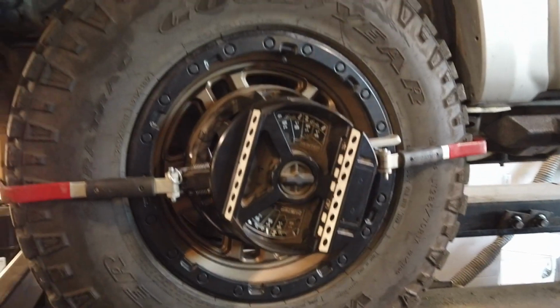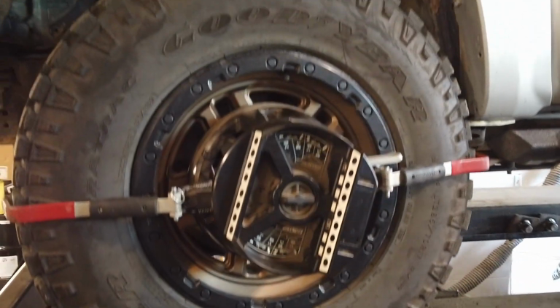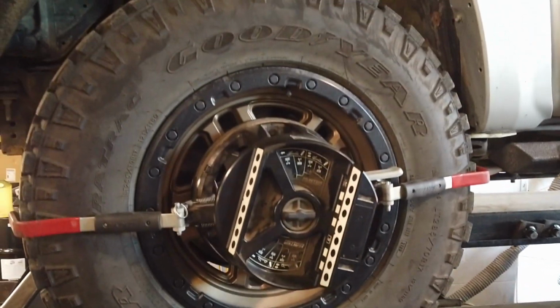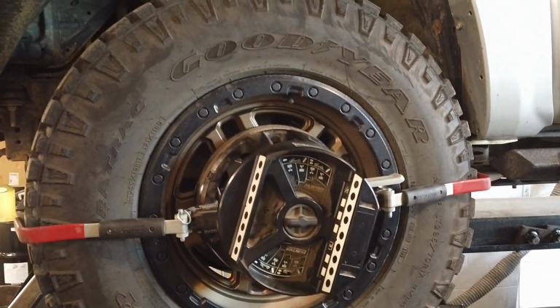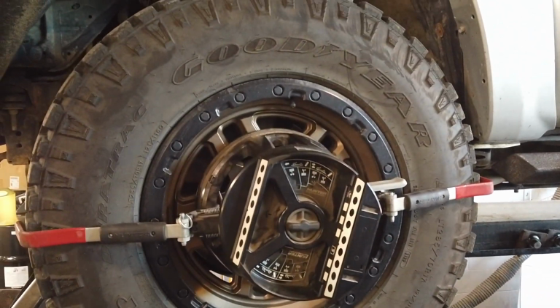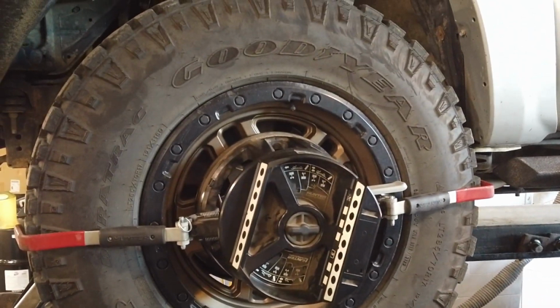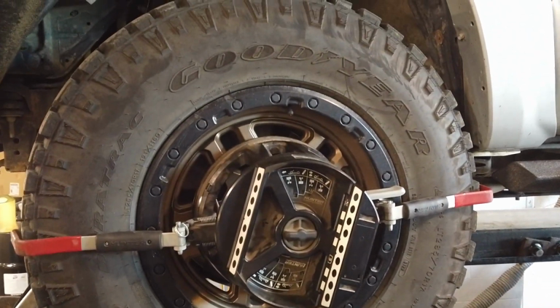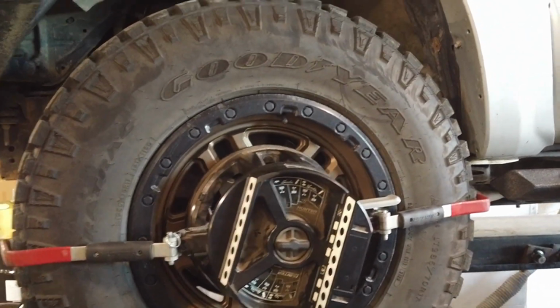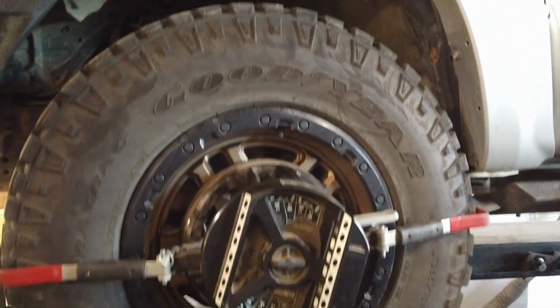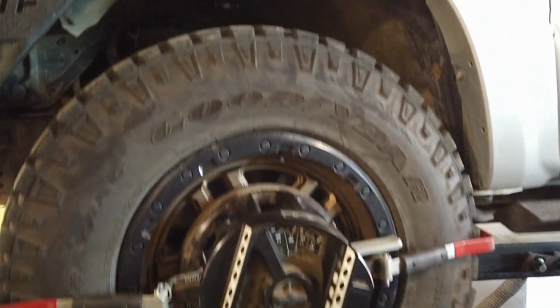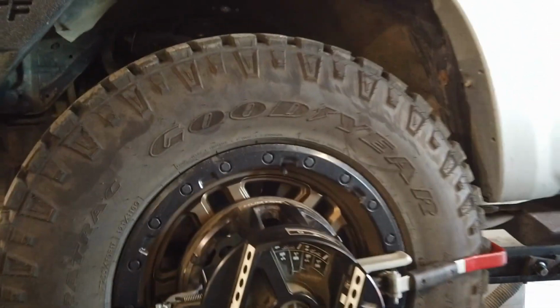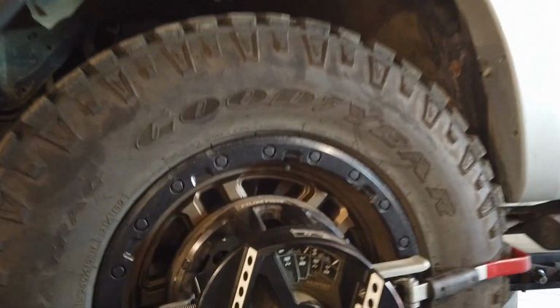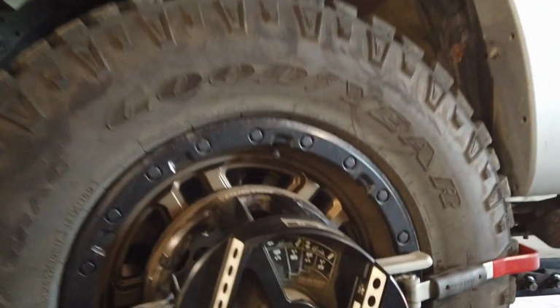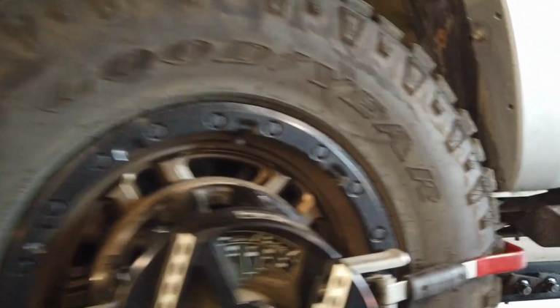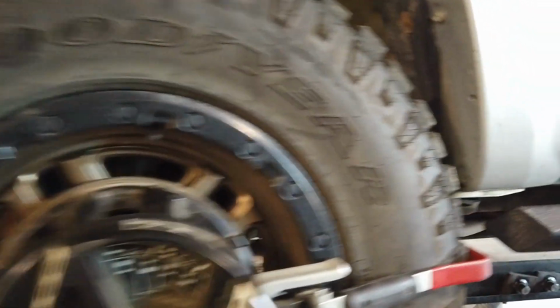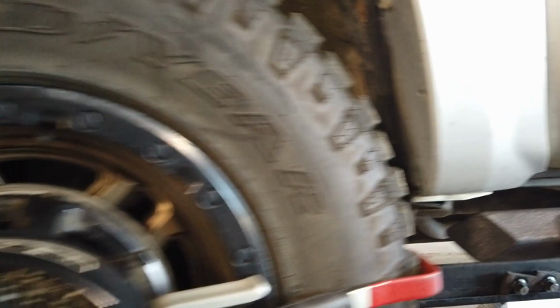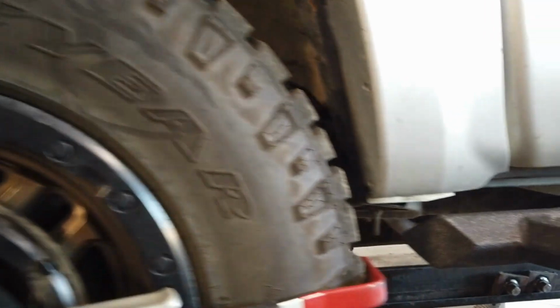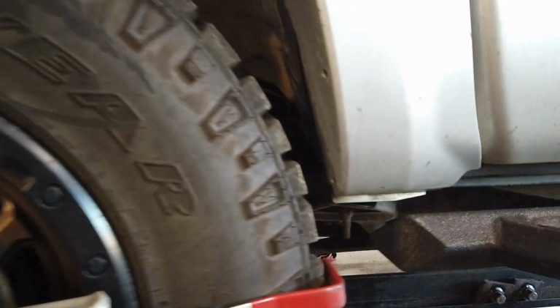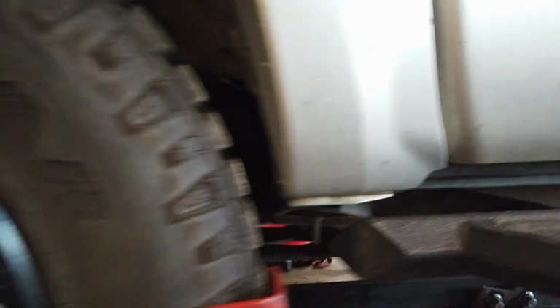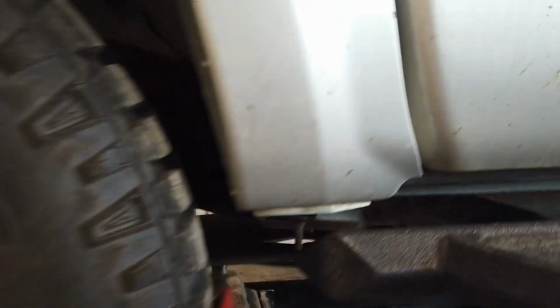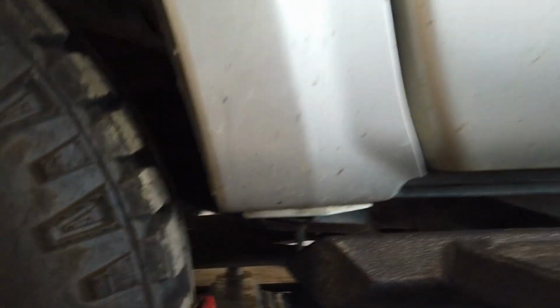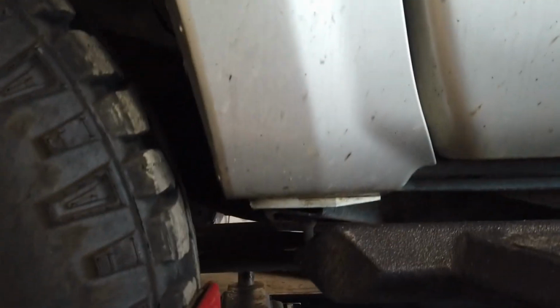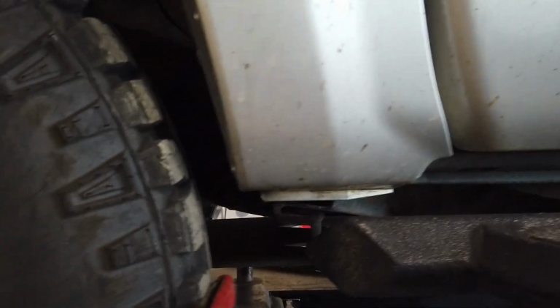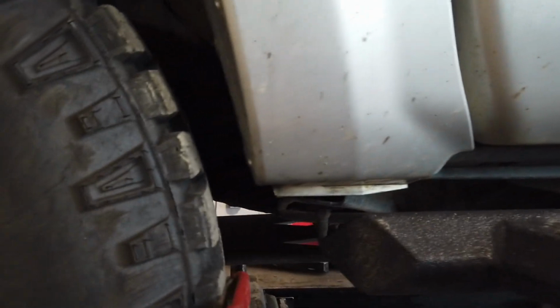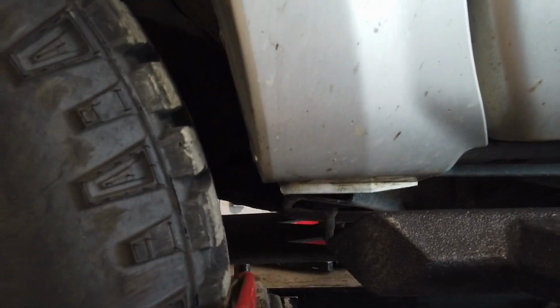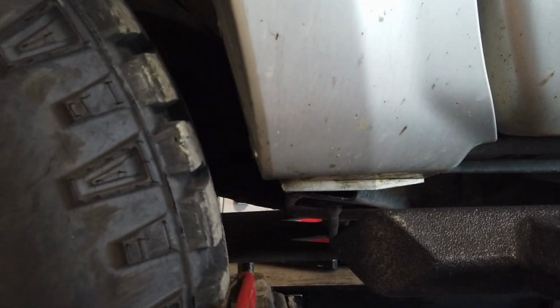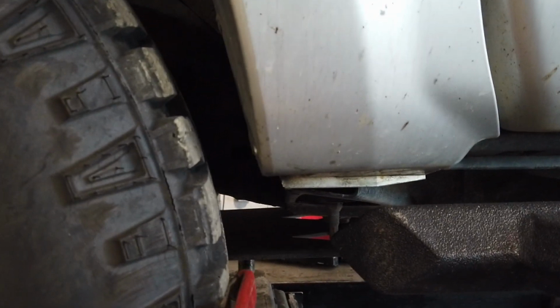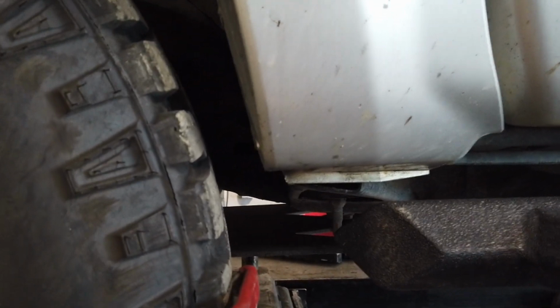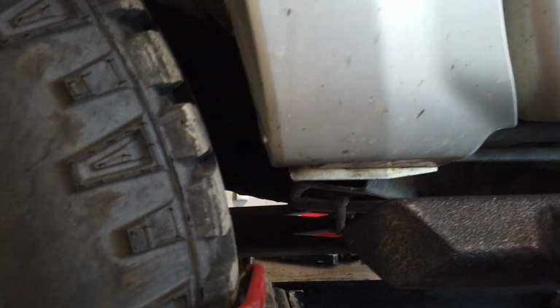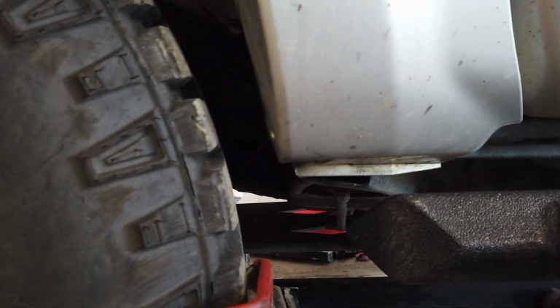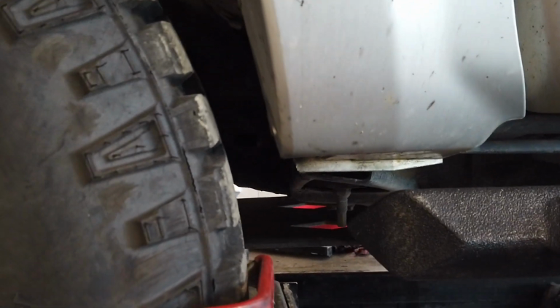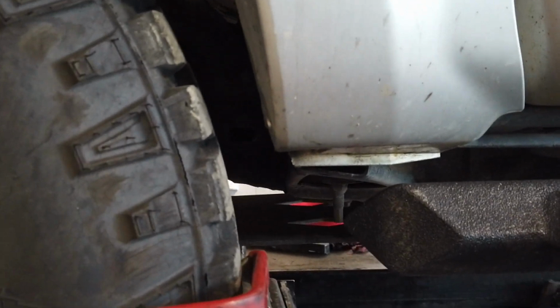Here we see the position of the wheel in the wheel well of the vehicle. It is clearly too close to the firewall to allow proper range of motion without any contact.